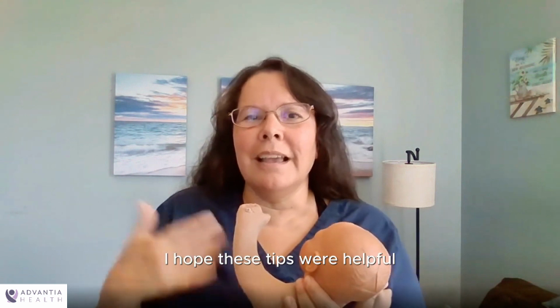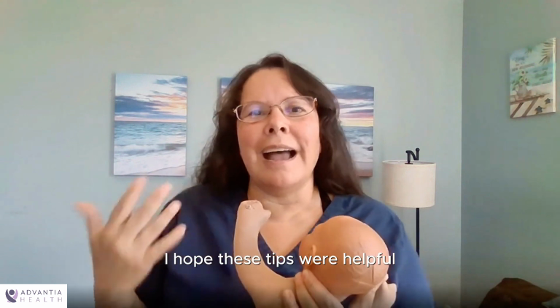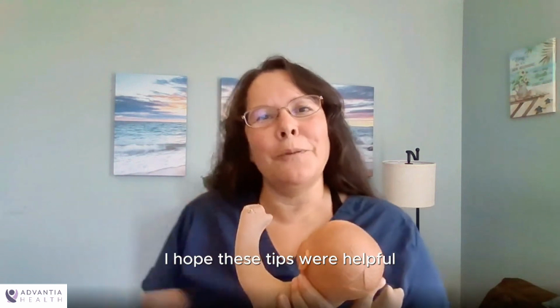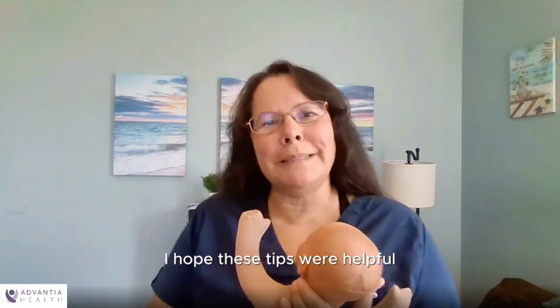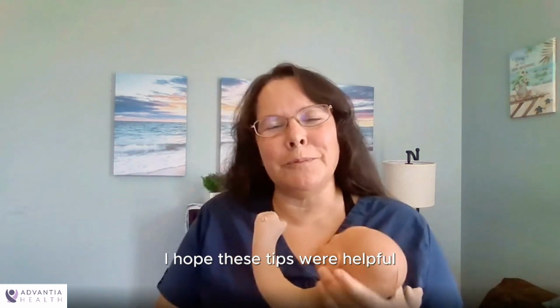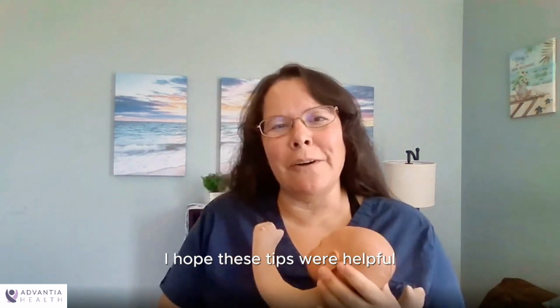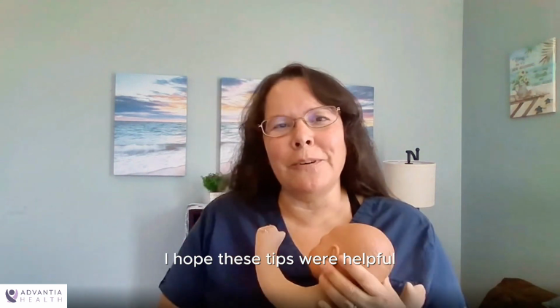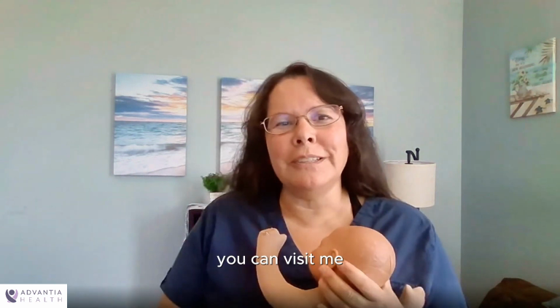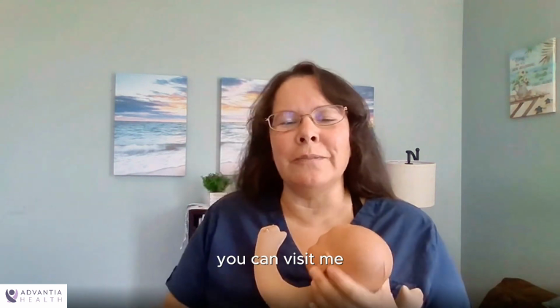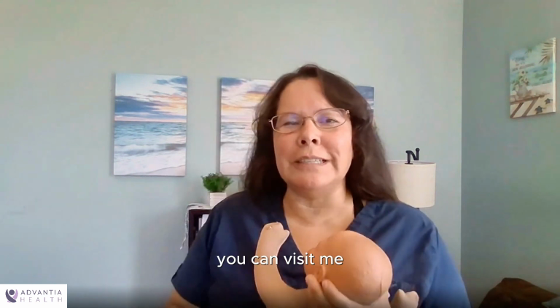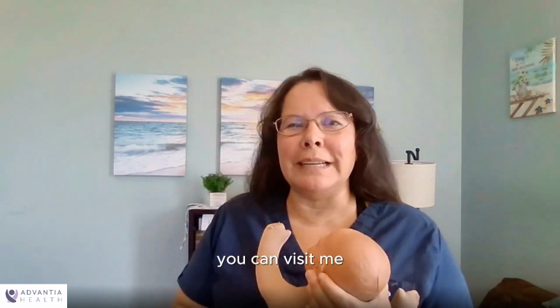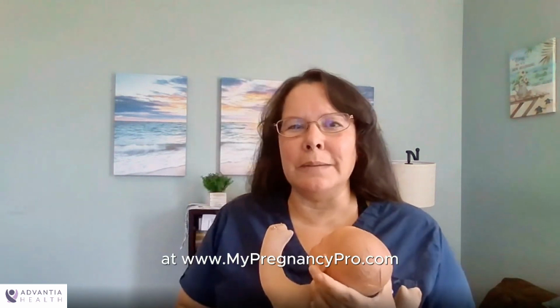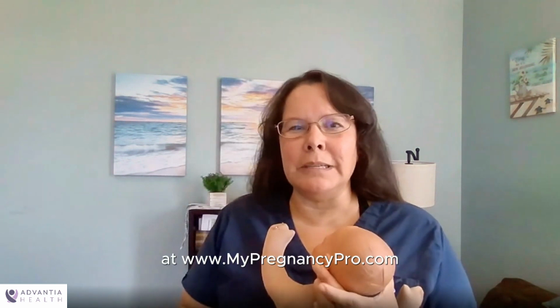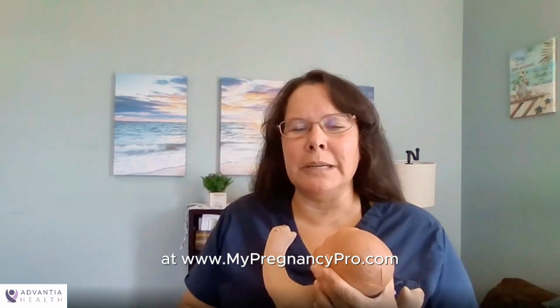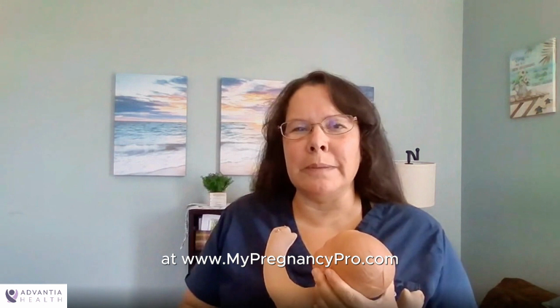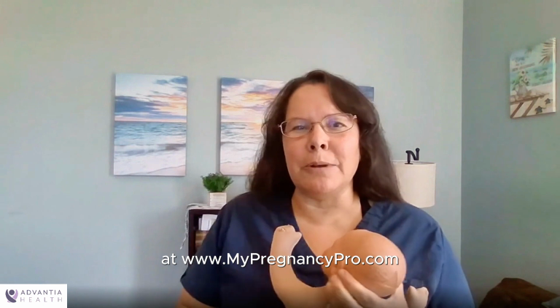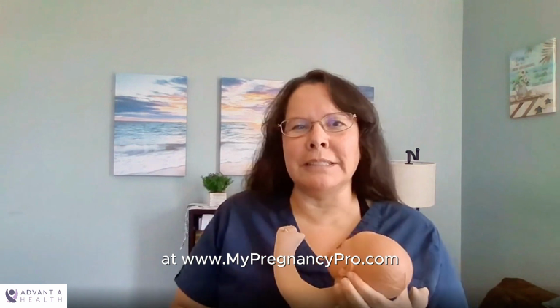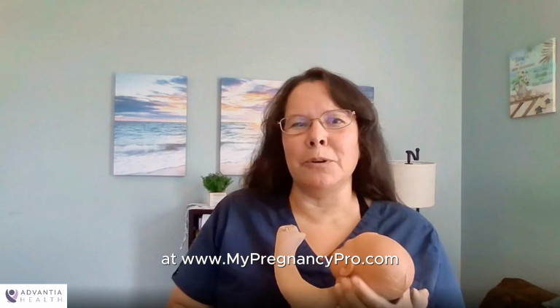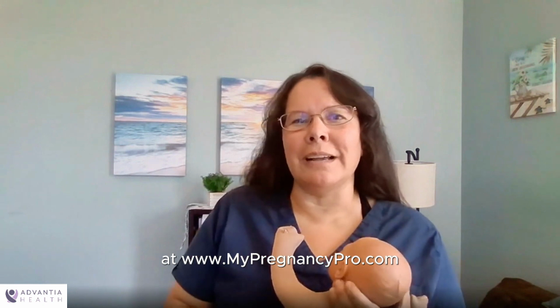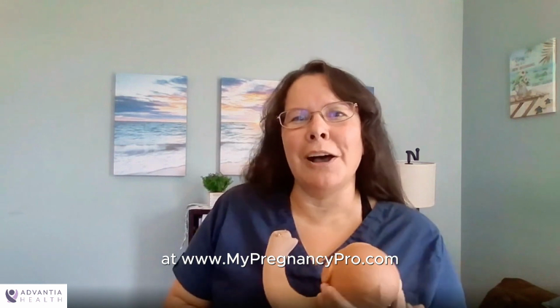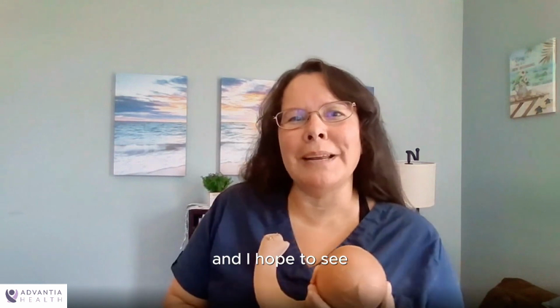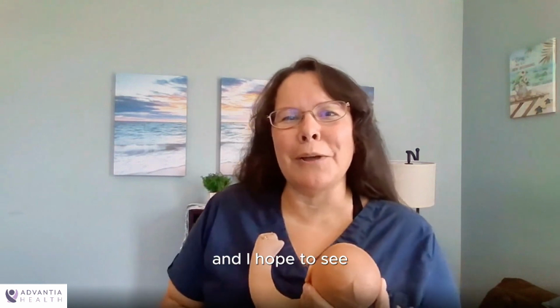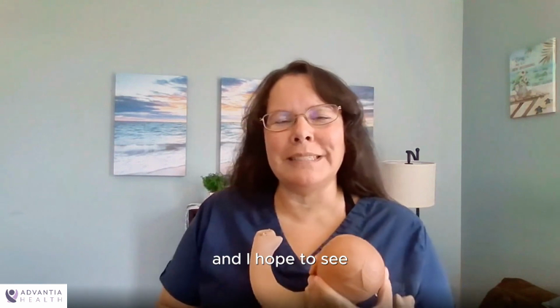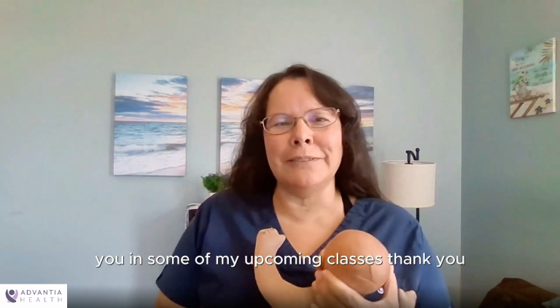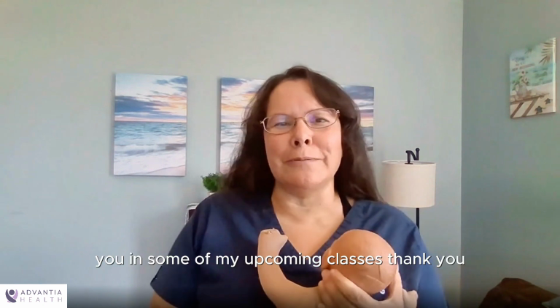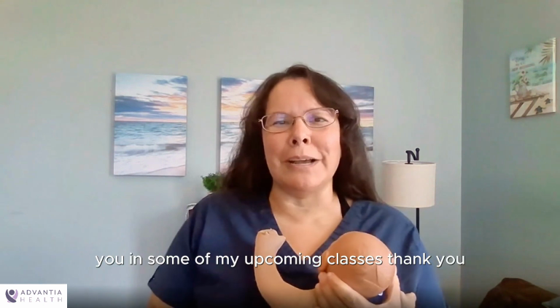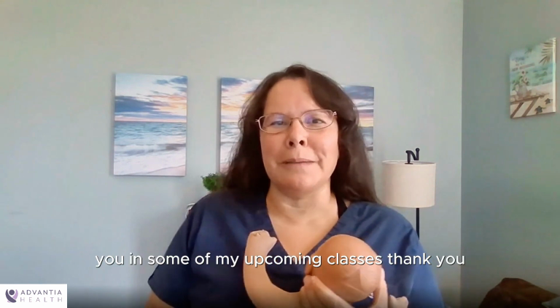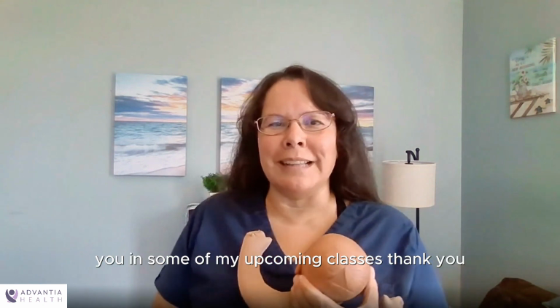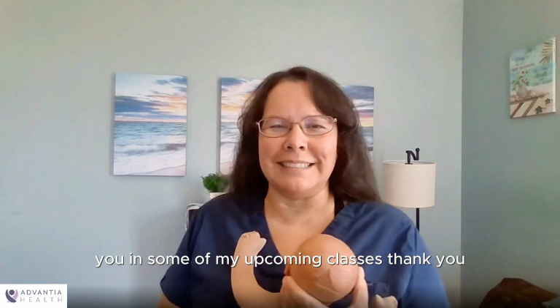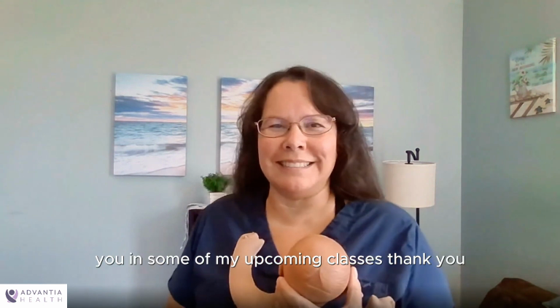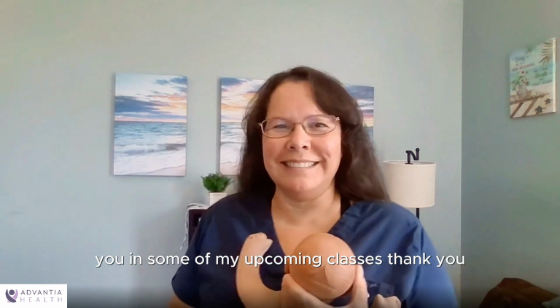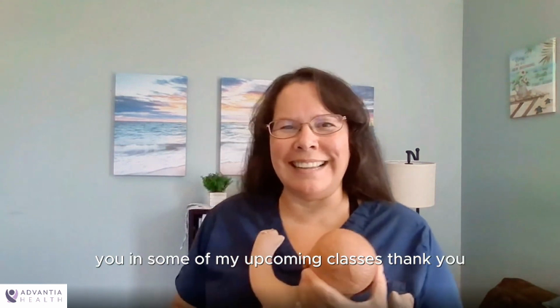I hope these tips were helpful. You can visit me at www.mypregnancypro.com, and I hope to see you in some of my upcoming classes. Thank you.